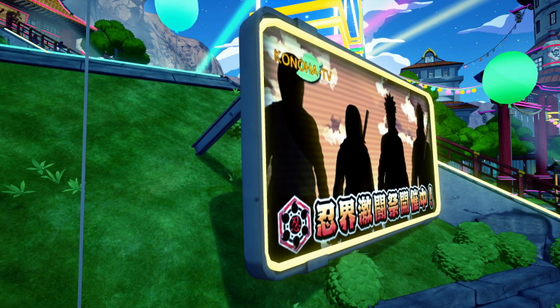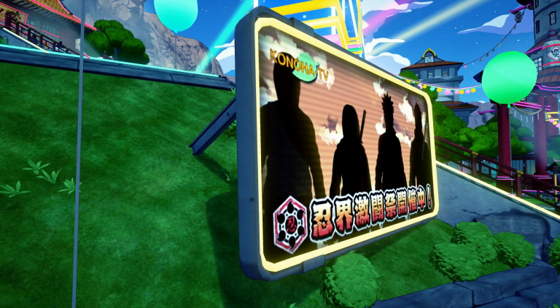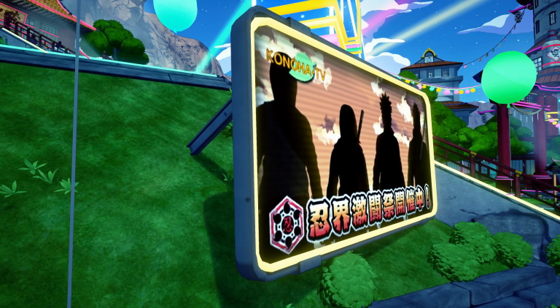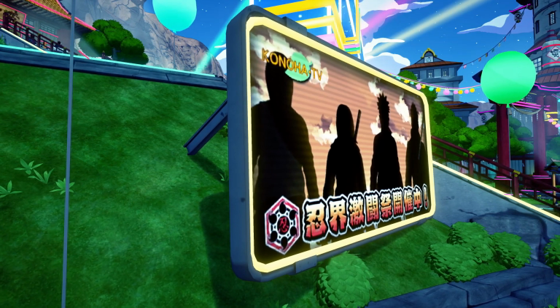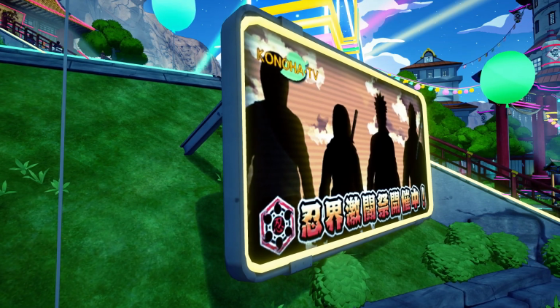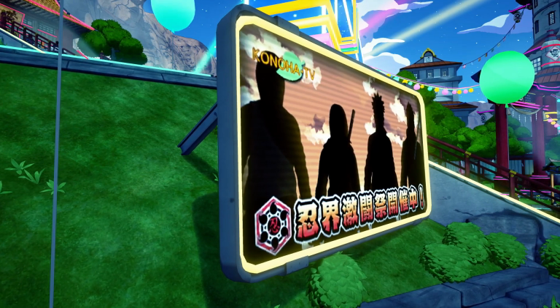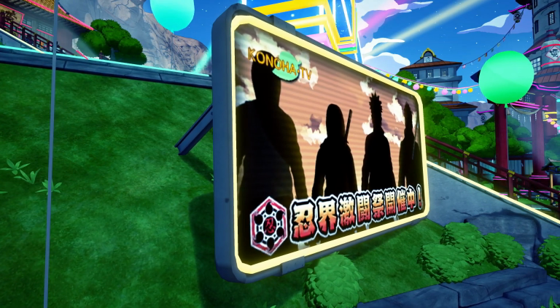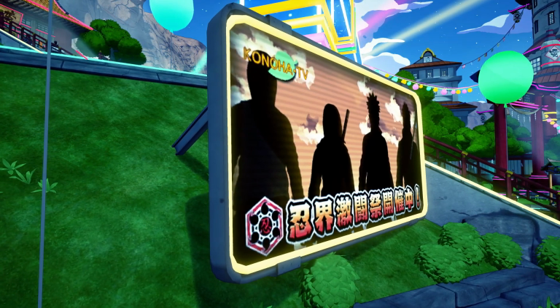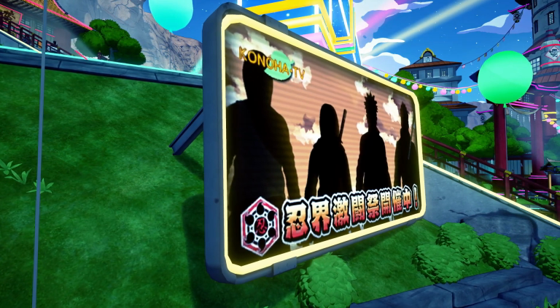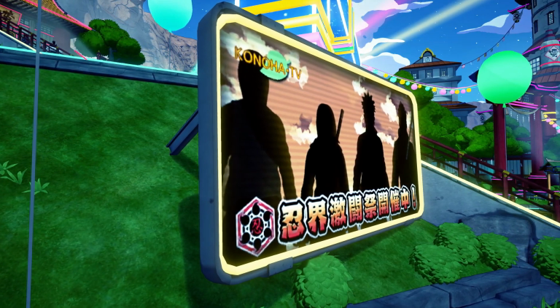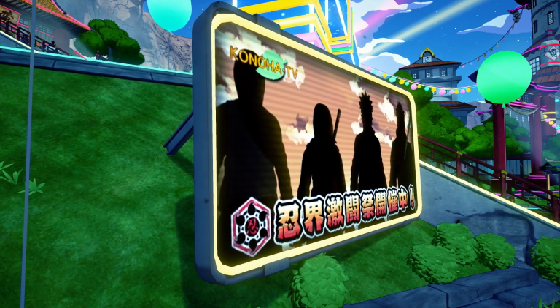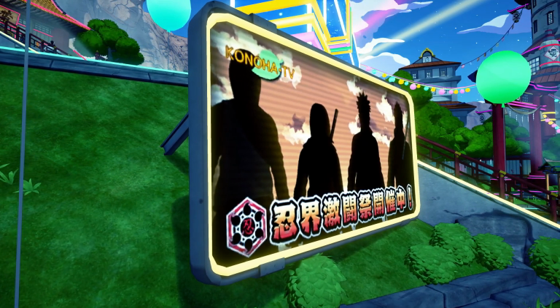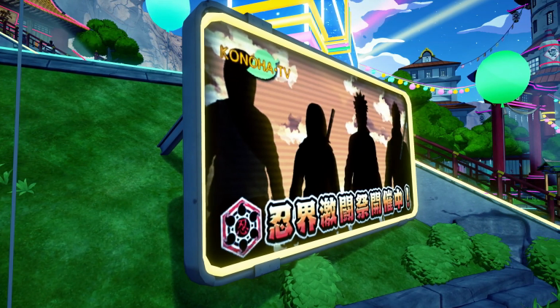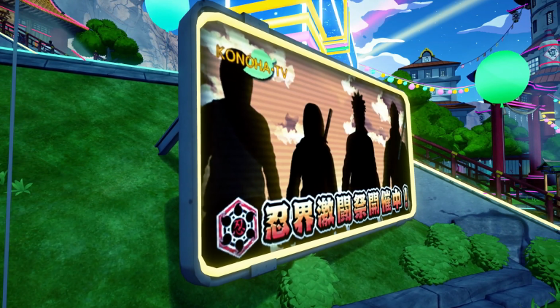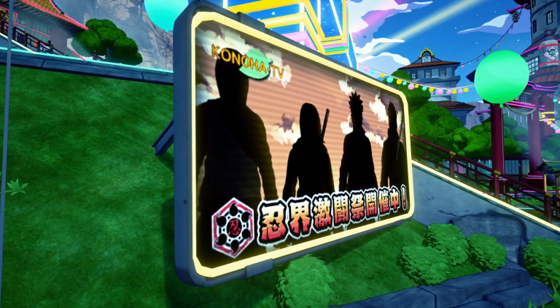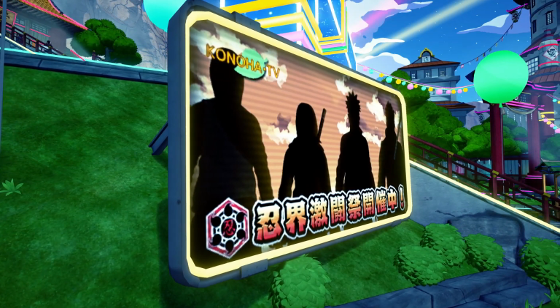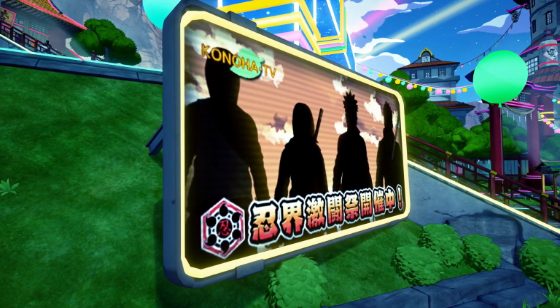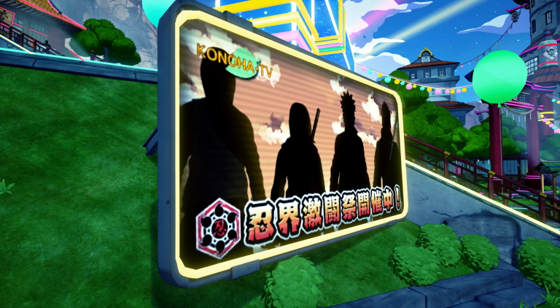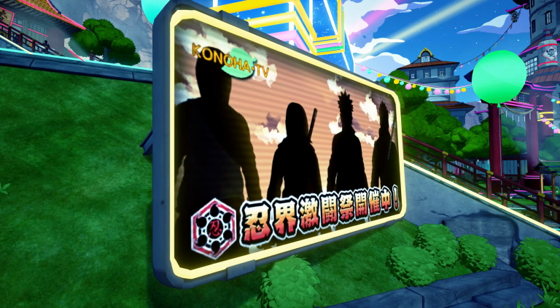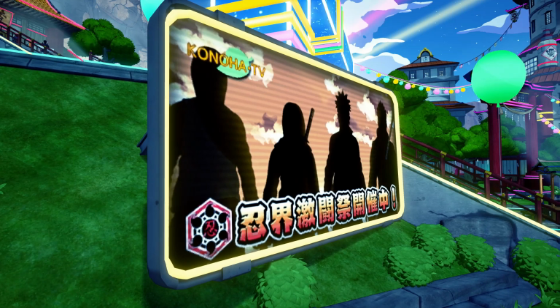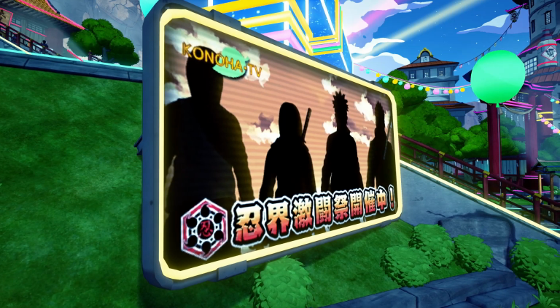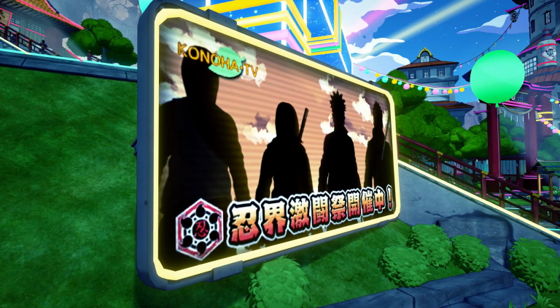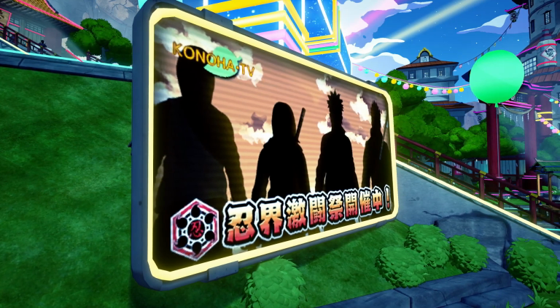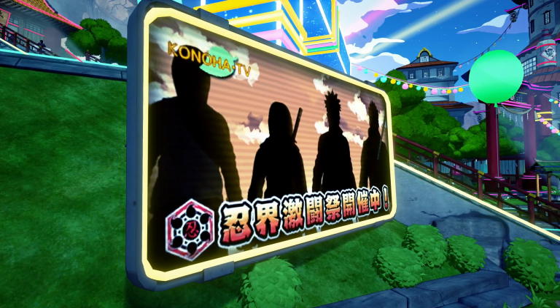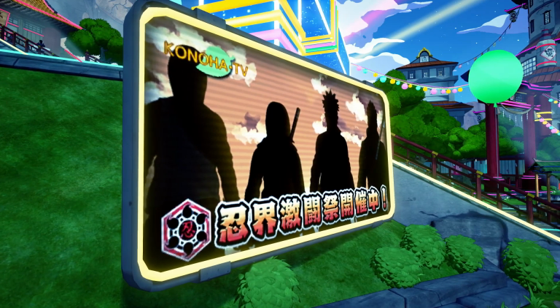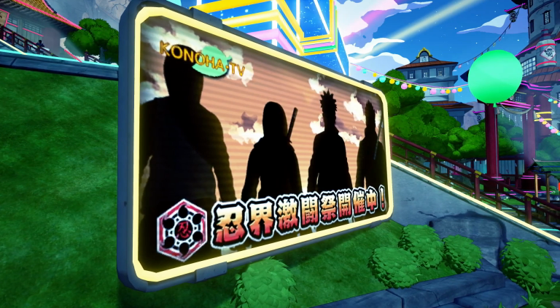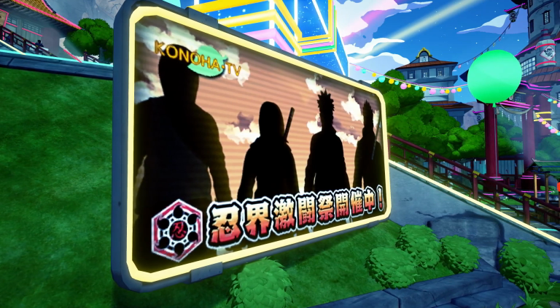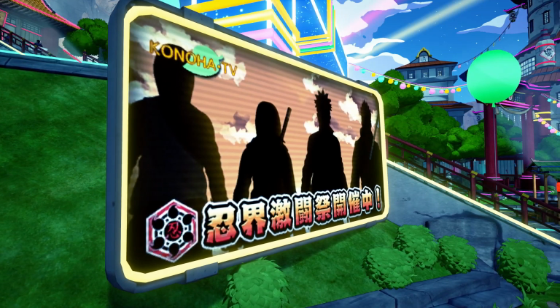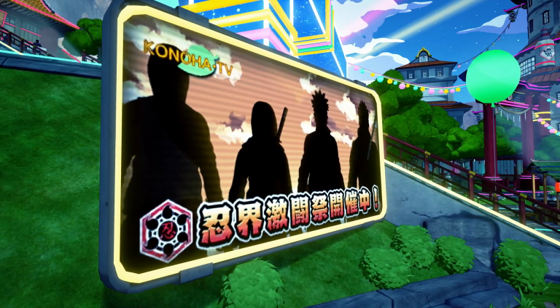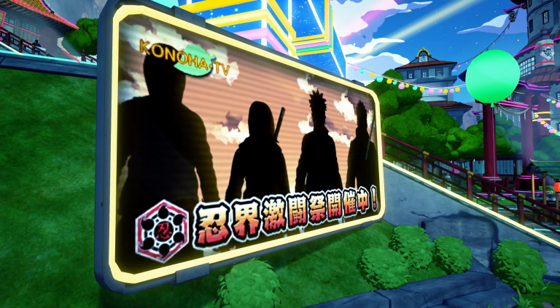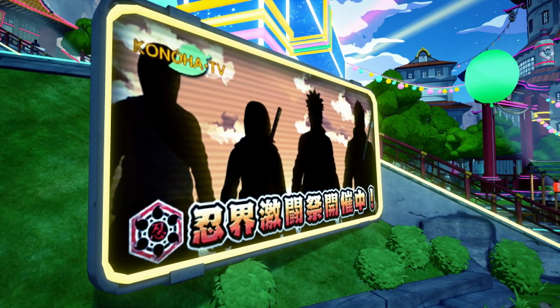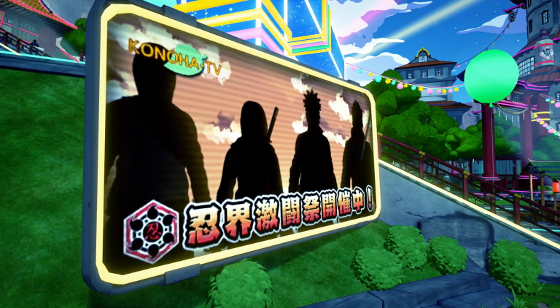You came here for one thing and one thing only — you're trying to see the rarest items in Shinobi Striker. Let's not waste any more of your time.